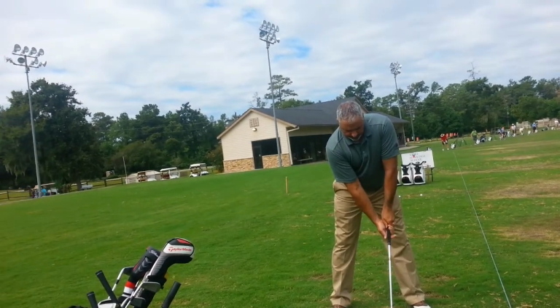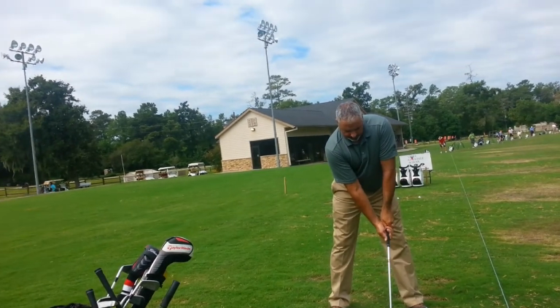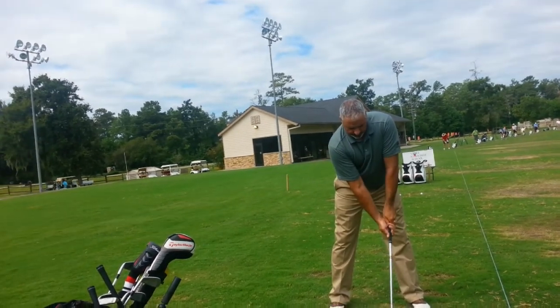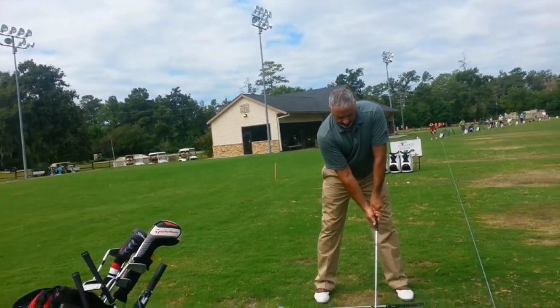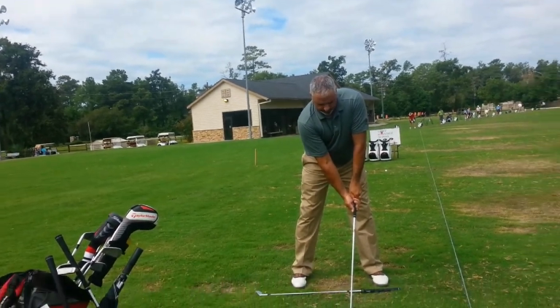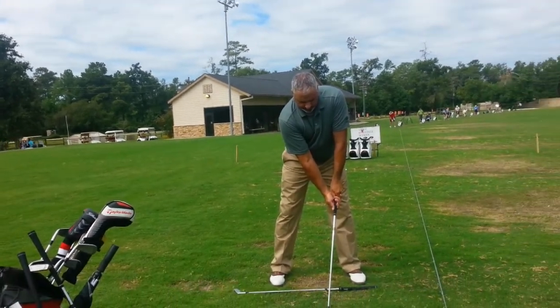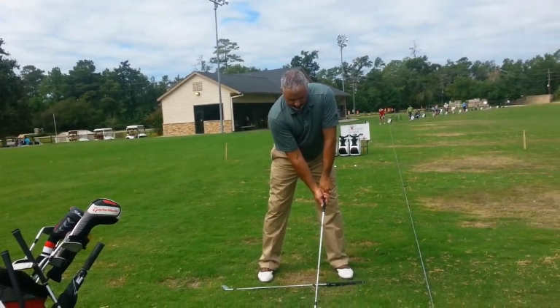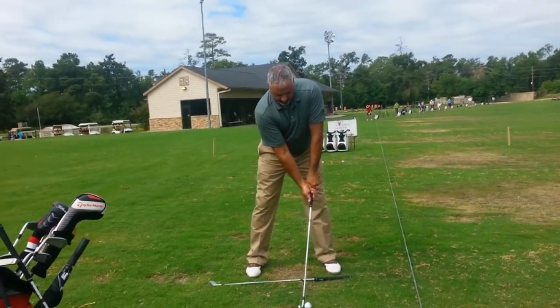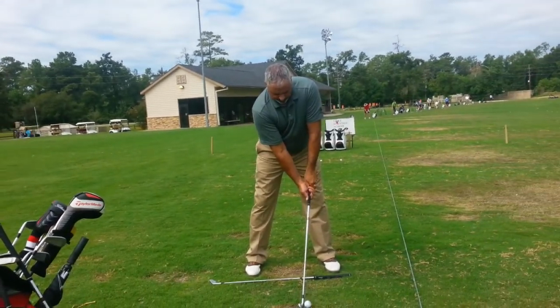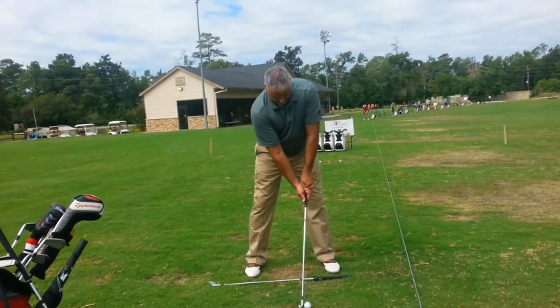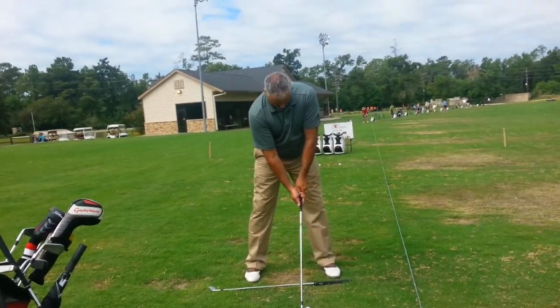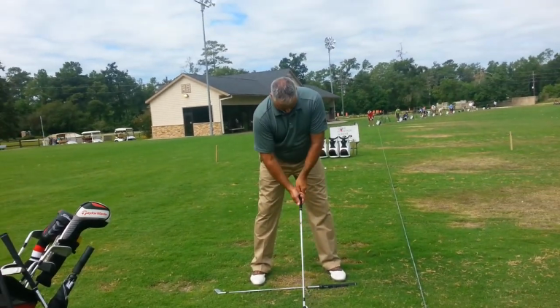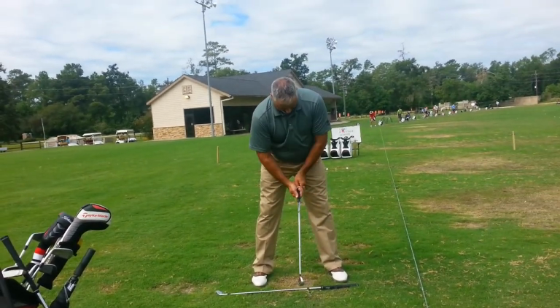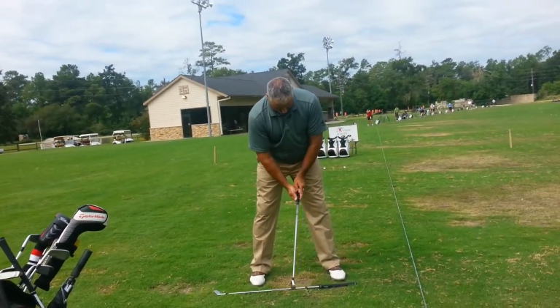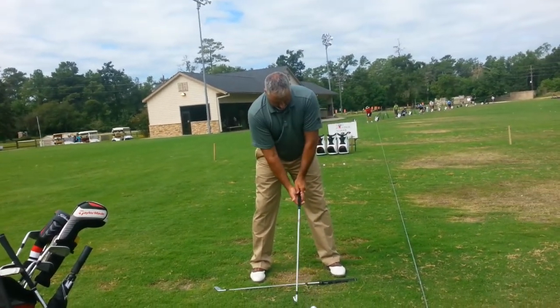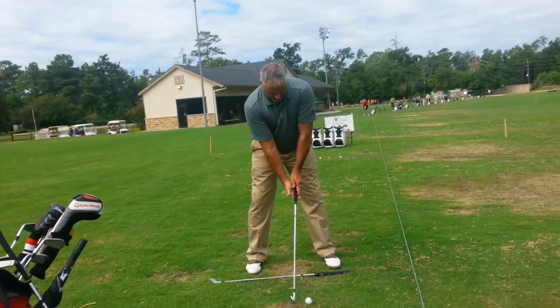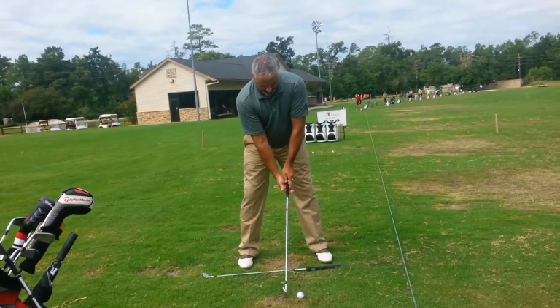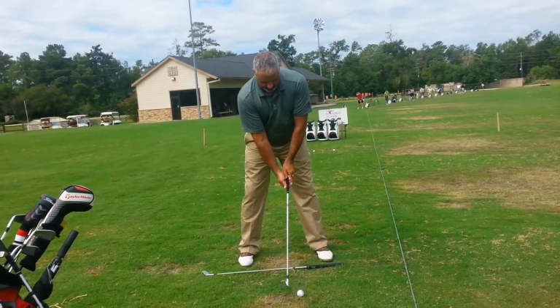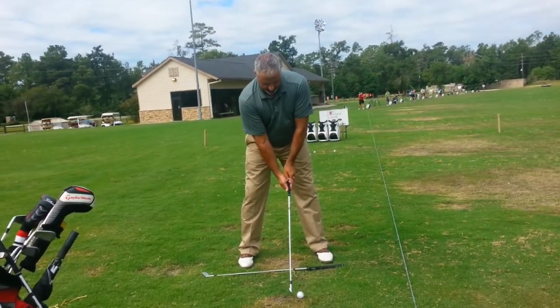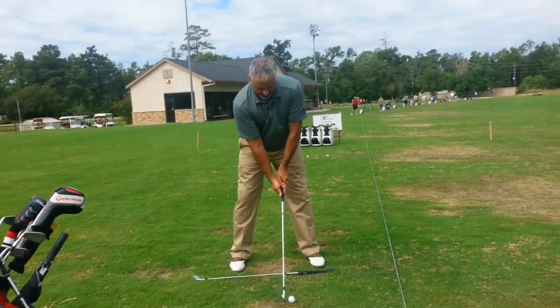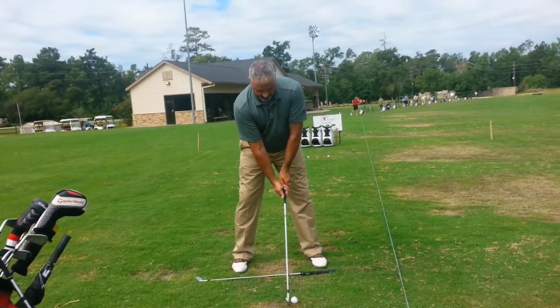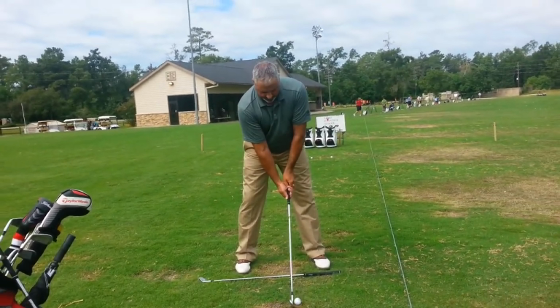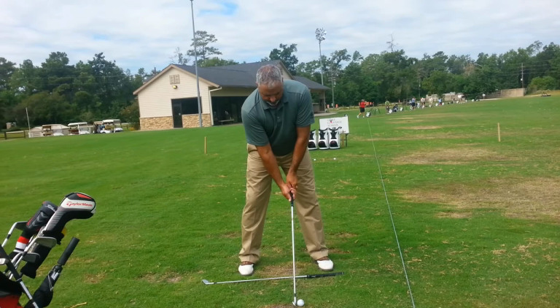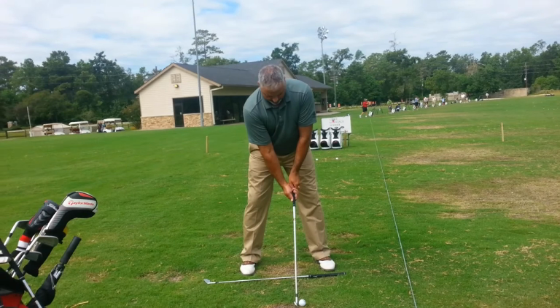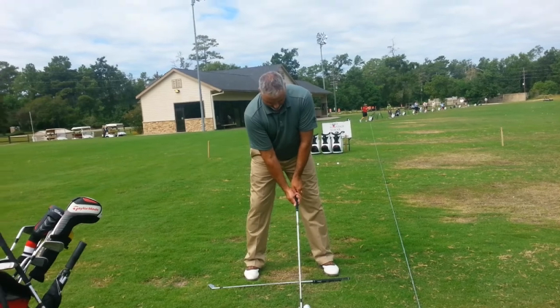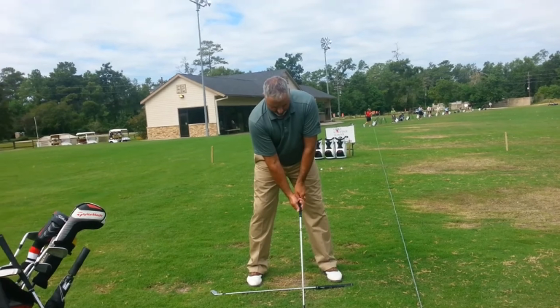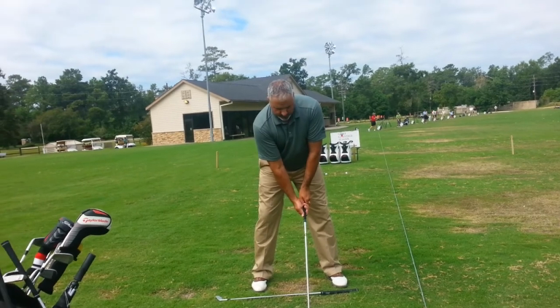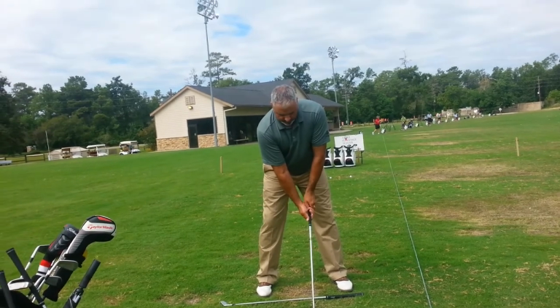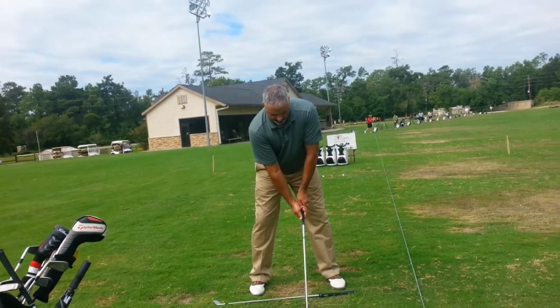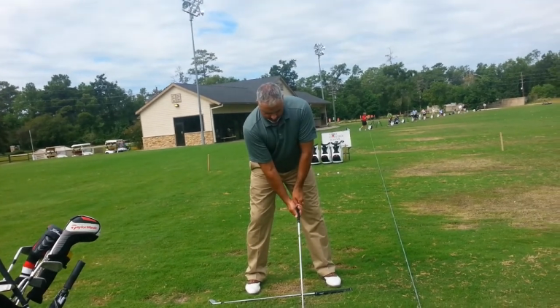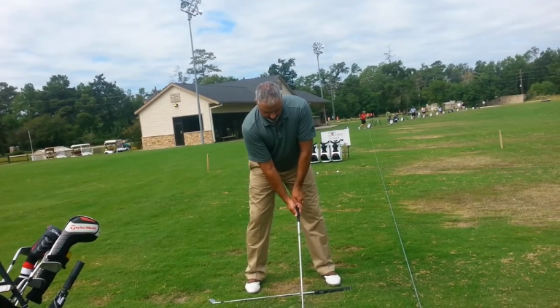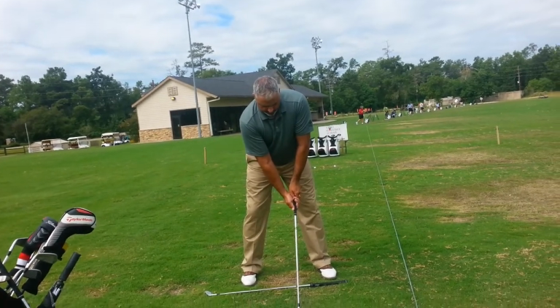Hands more middle — there you go. That's the little tendencies you'll have in there.